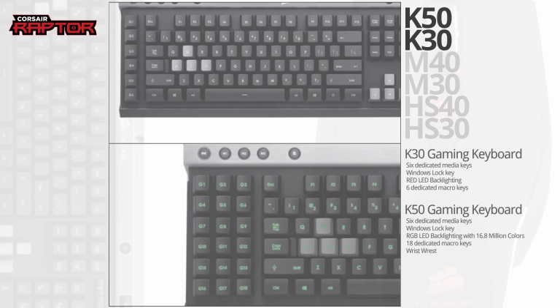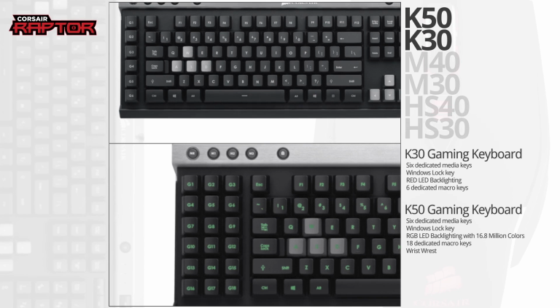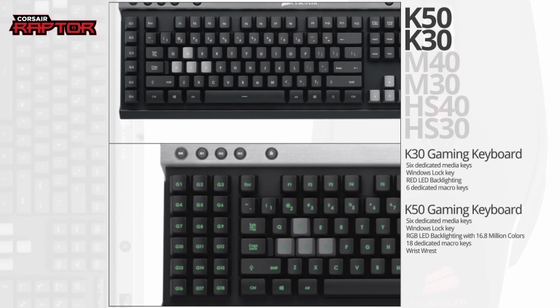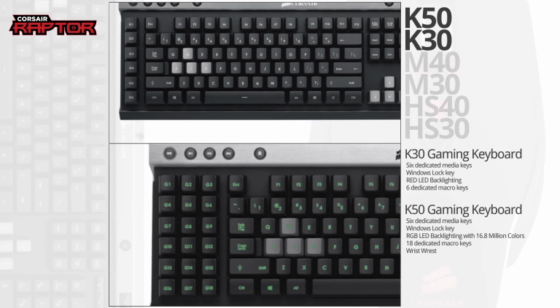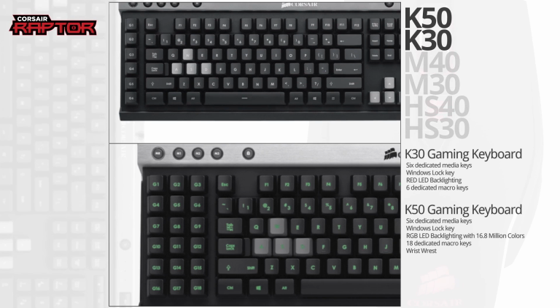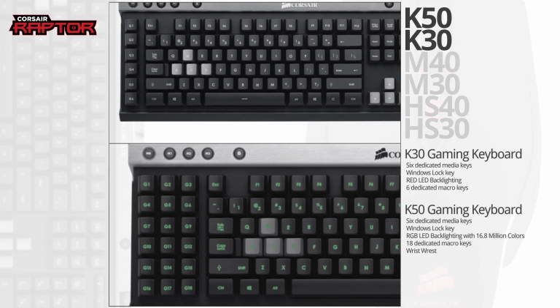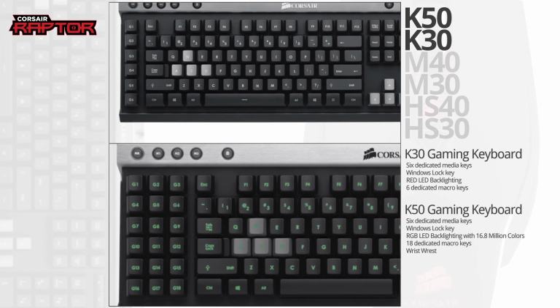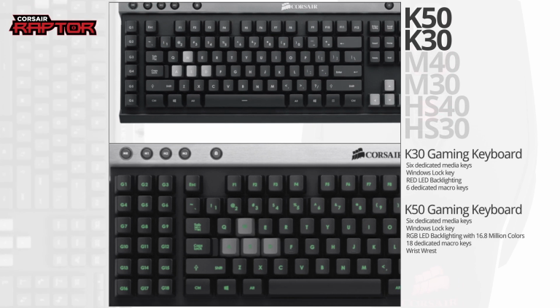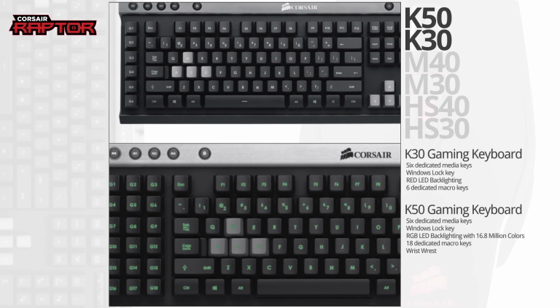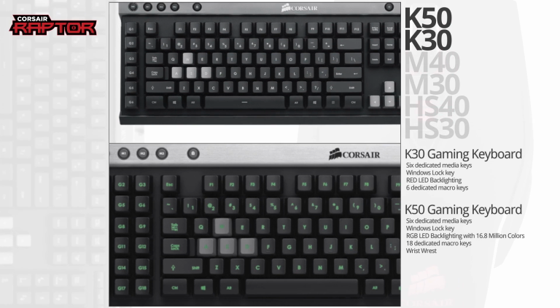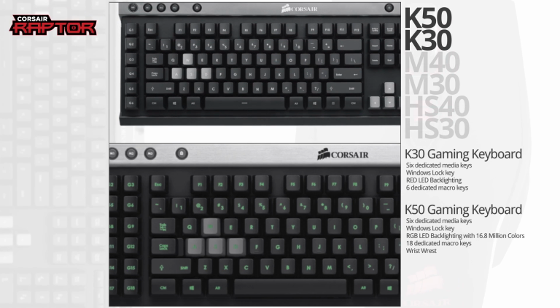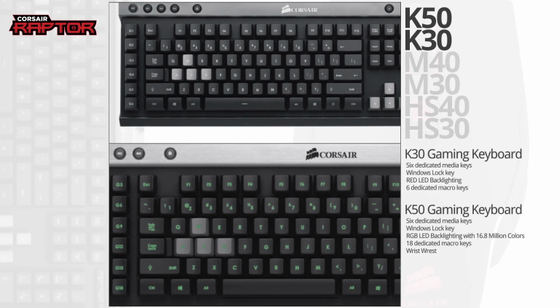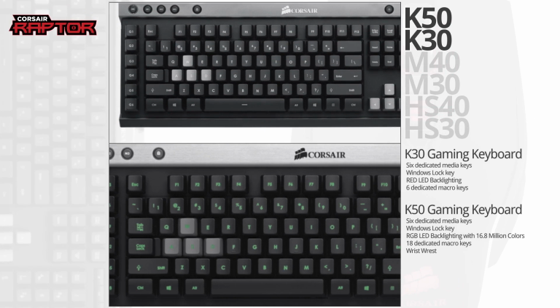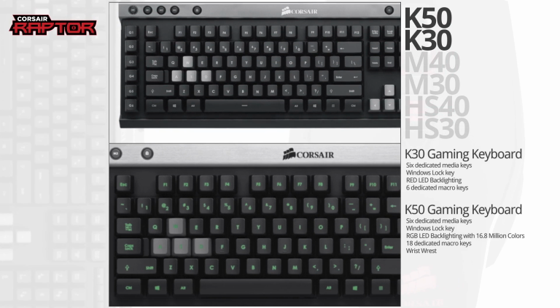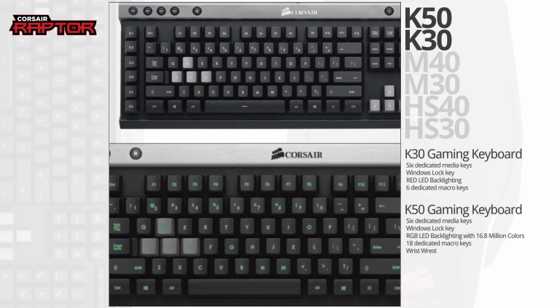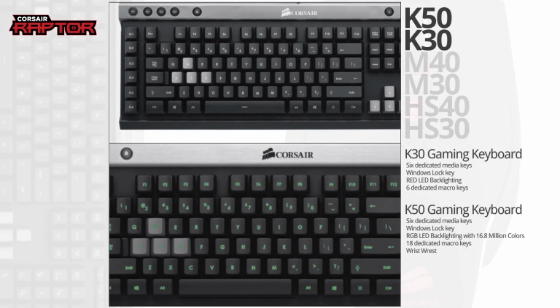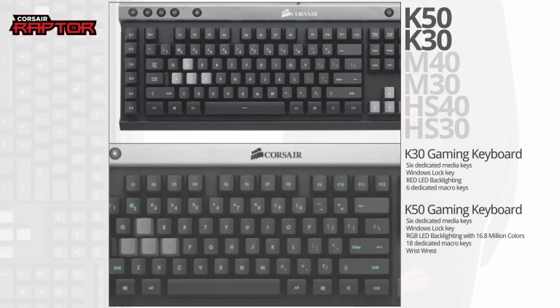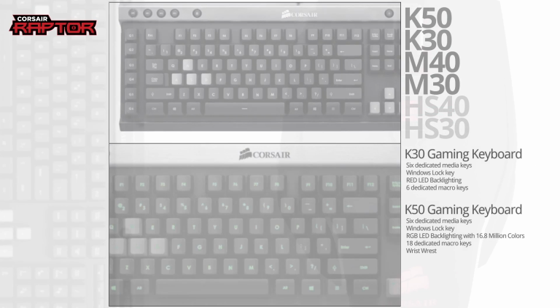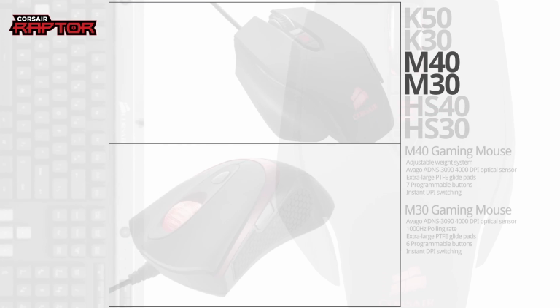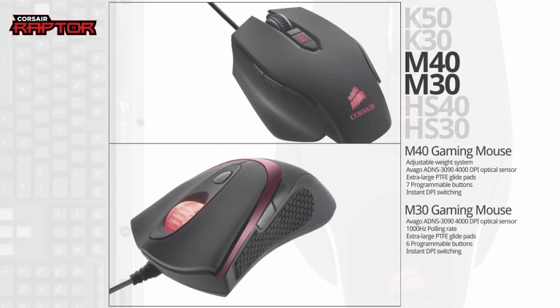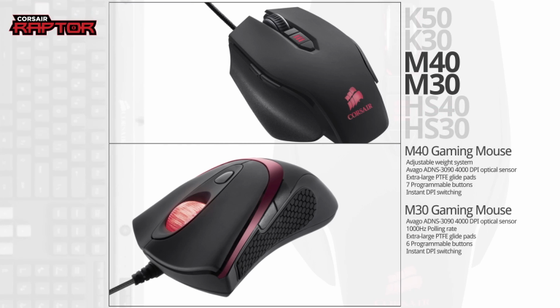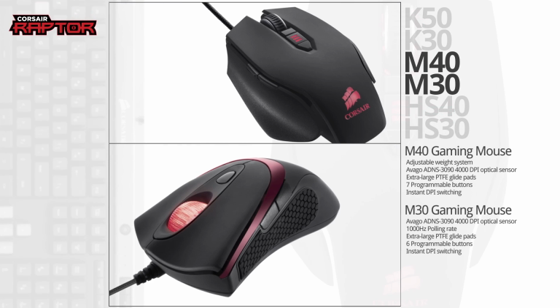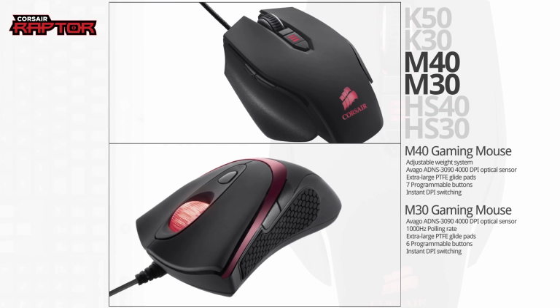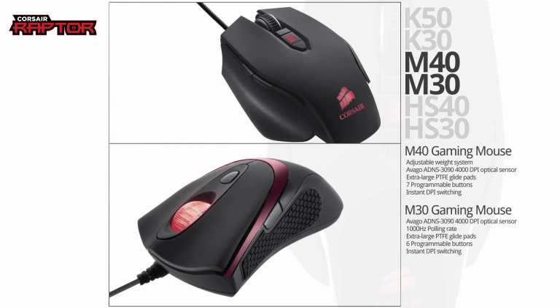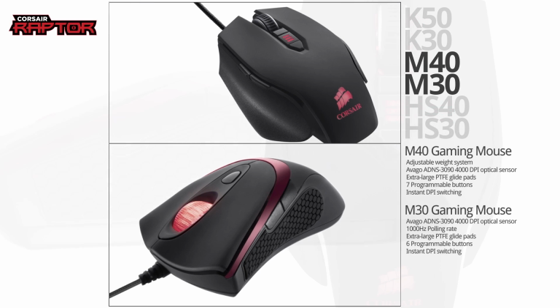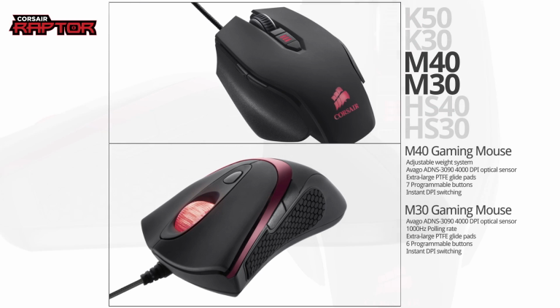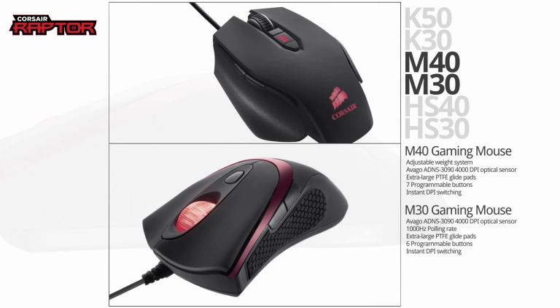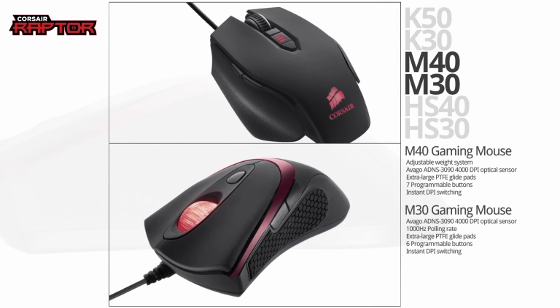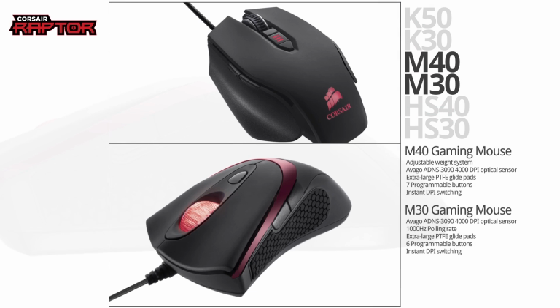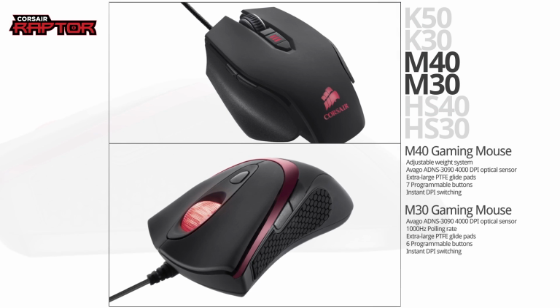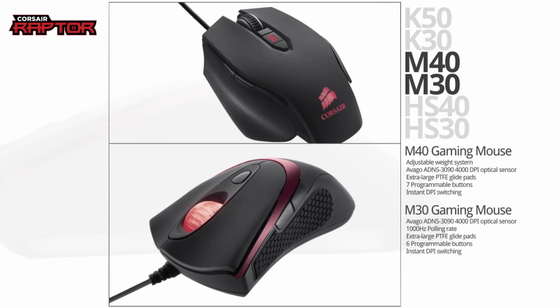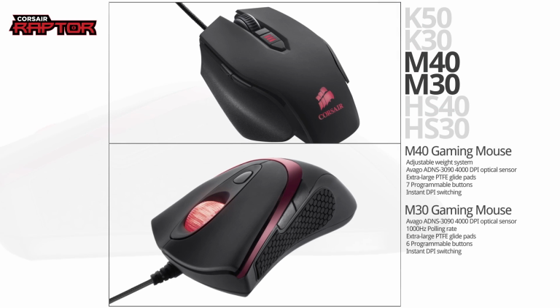Corsair's Raptor line of quality gaming peripherals has the features you need to win at a price you'll like.